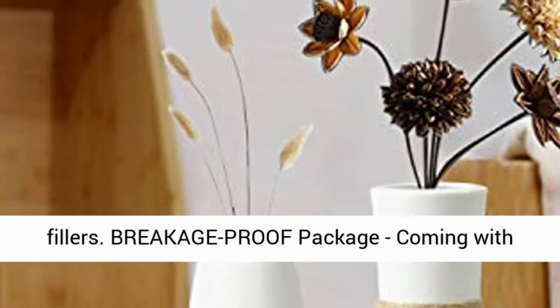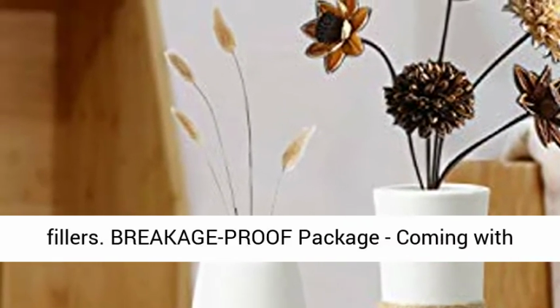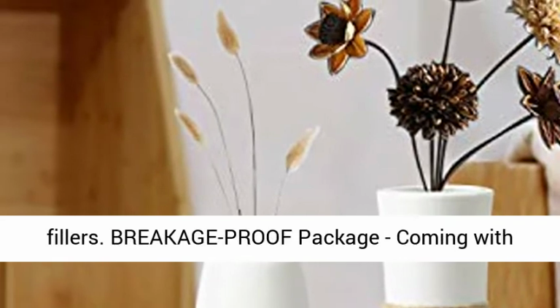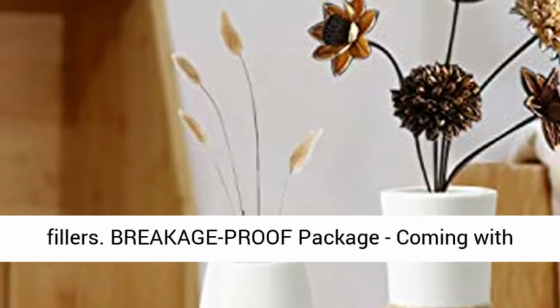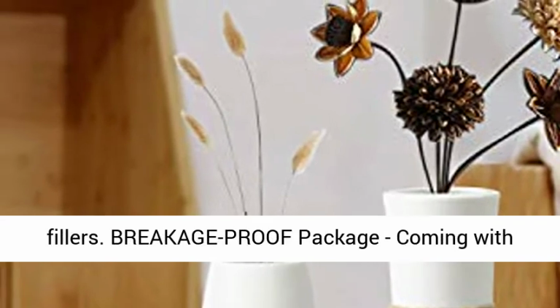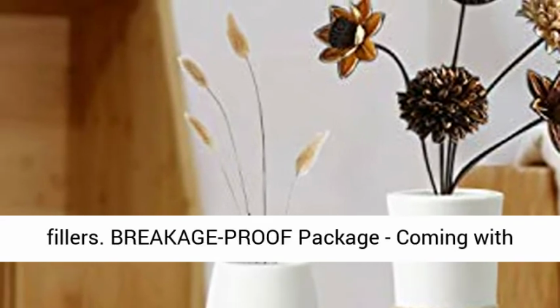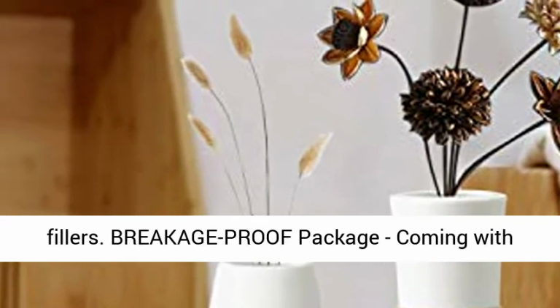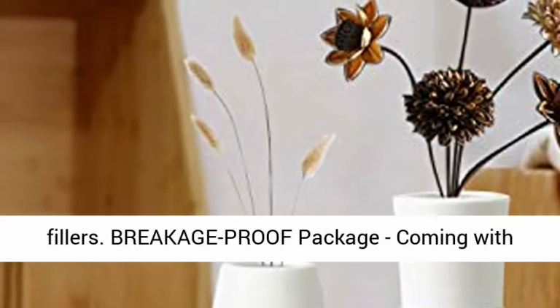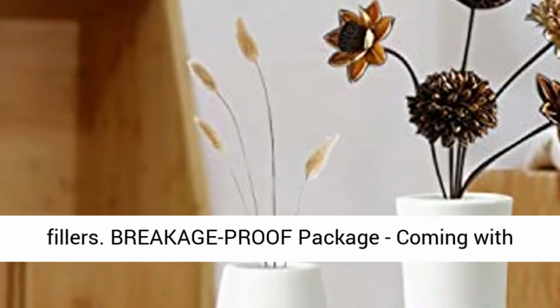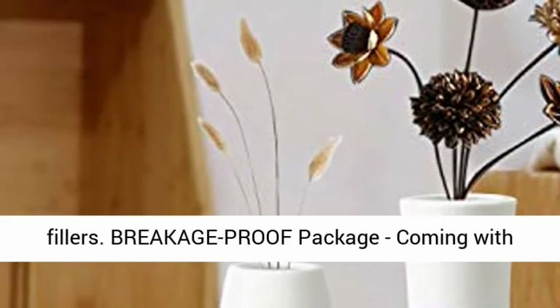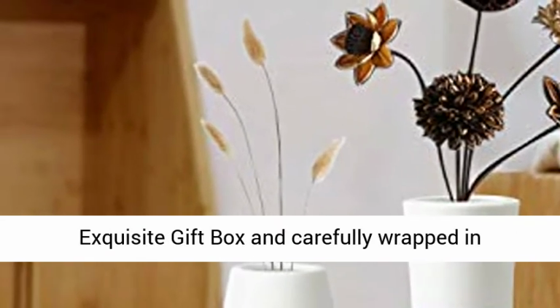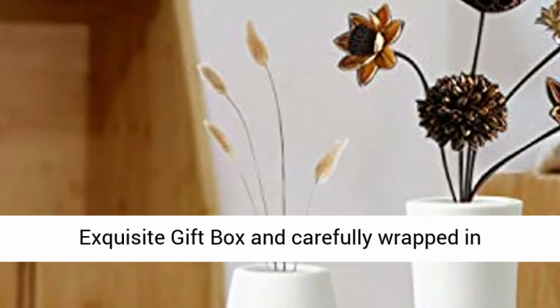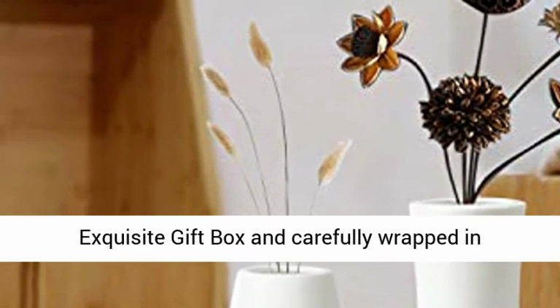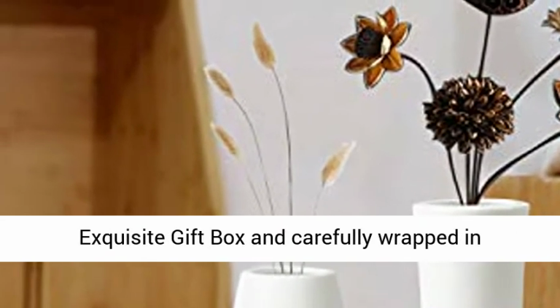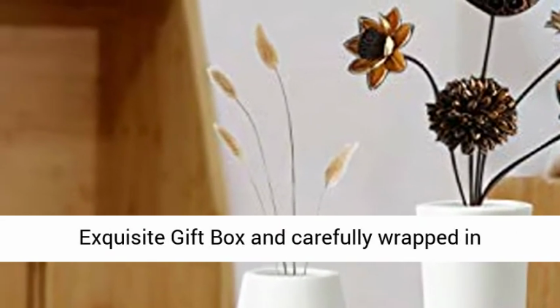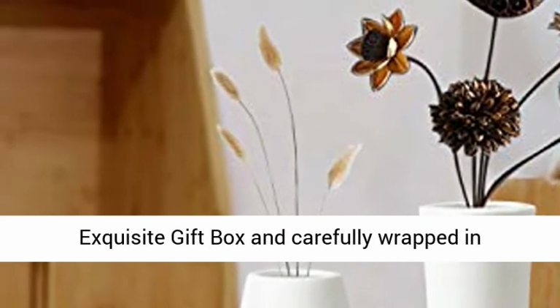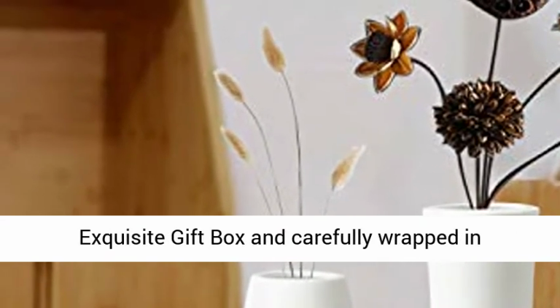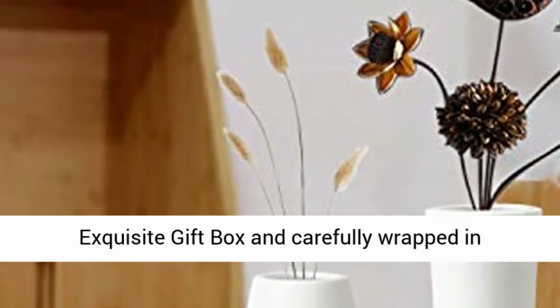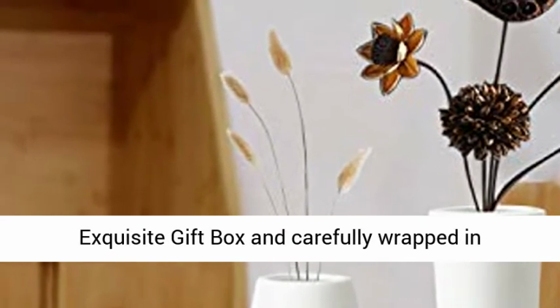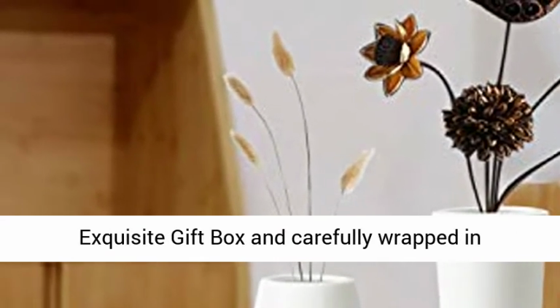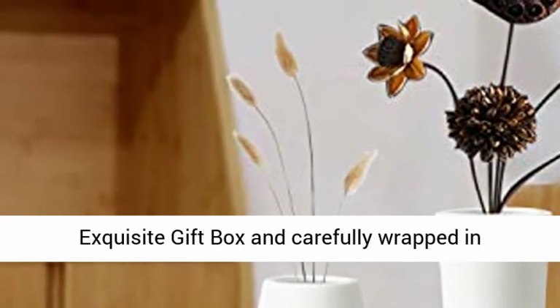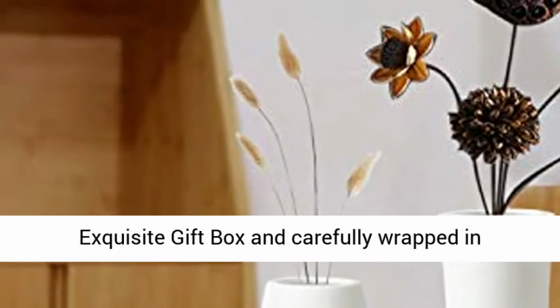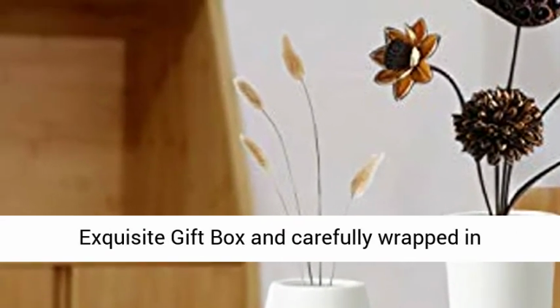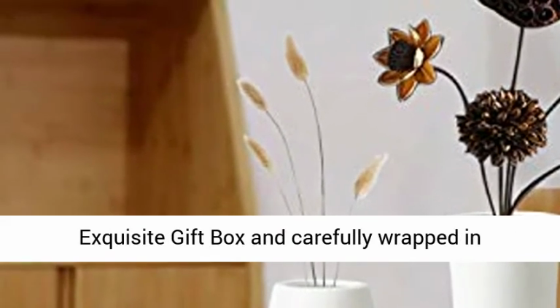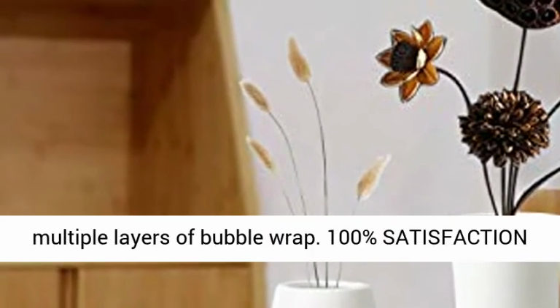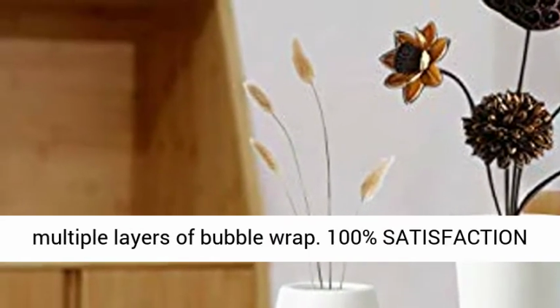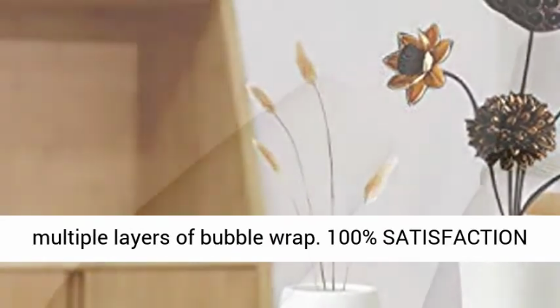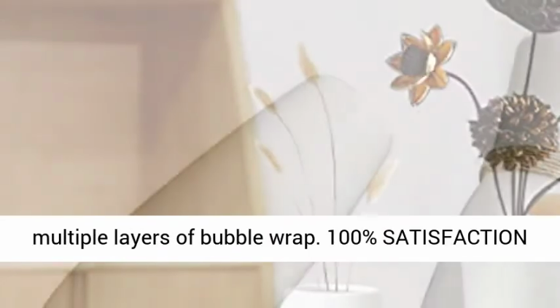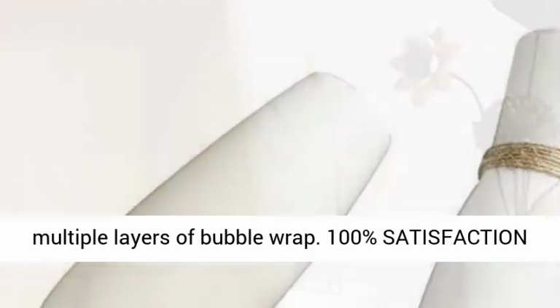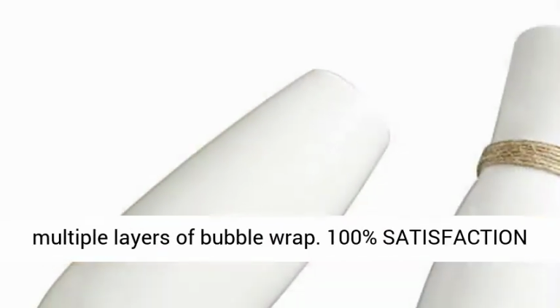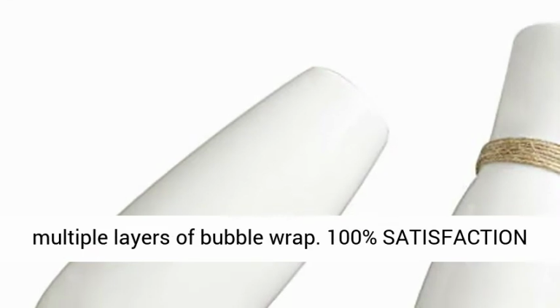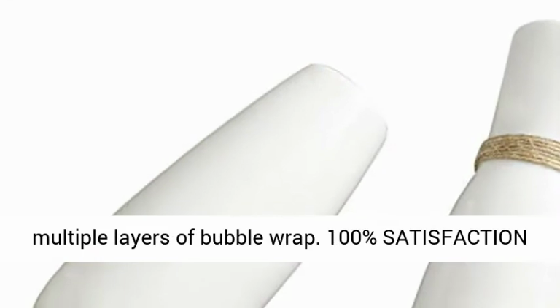Breakage Proof Package — coming with an exquisite gift box and carefully wrapped in multiple layers of bubble wrap.